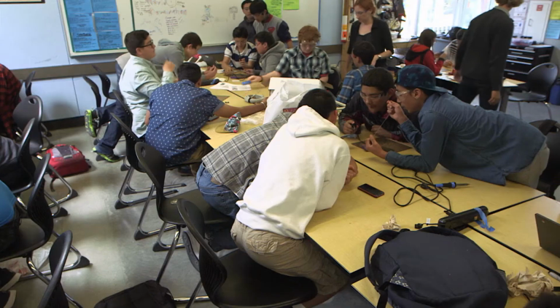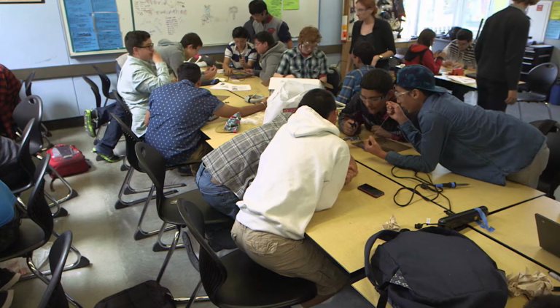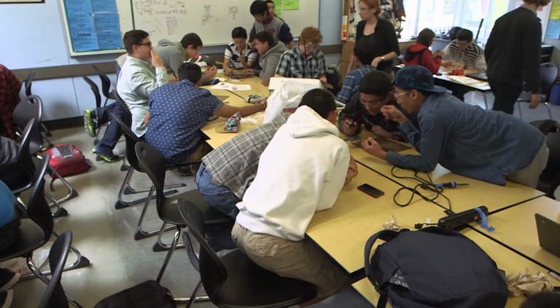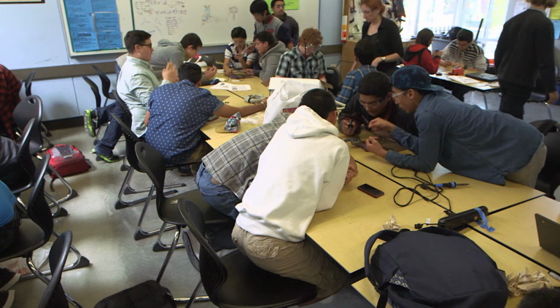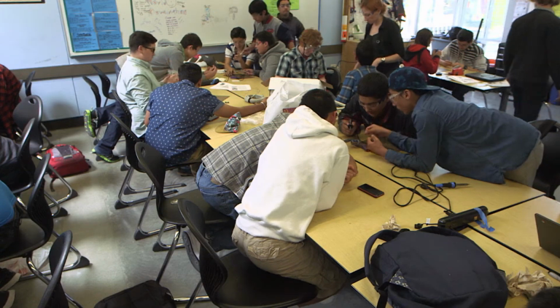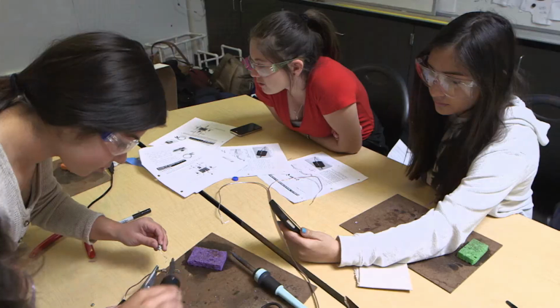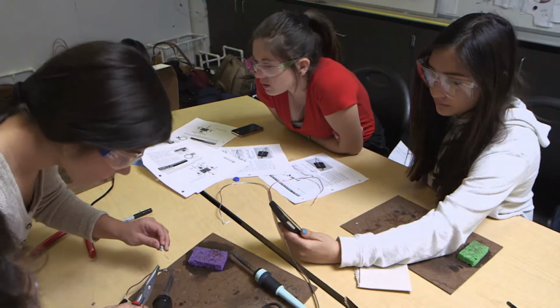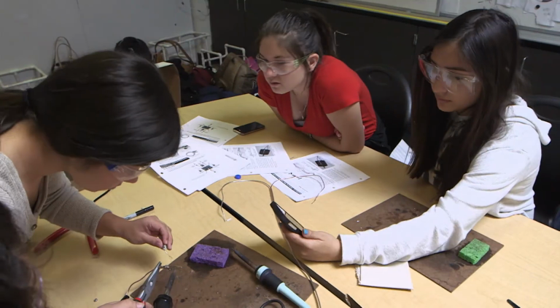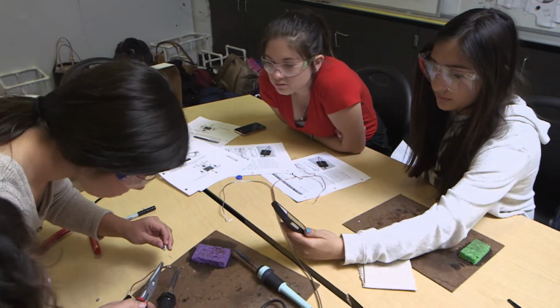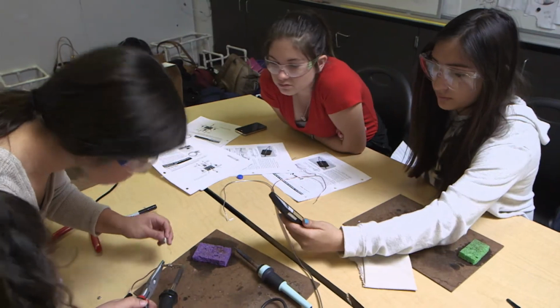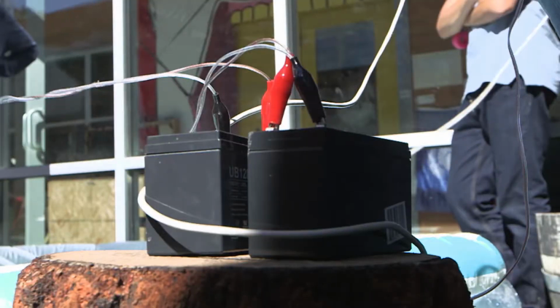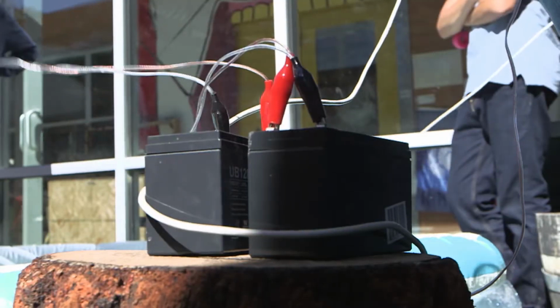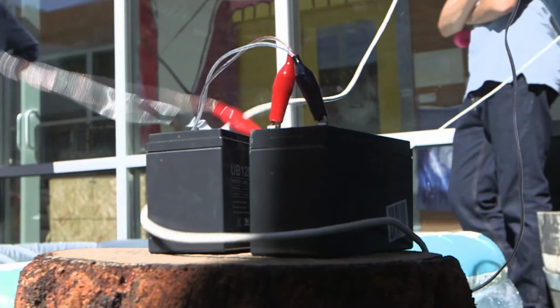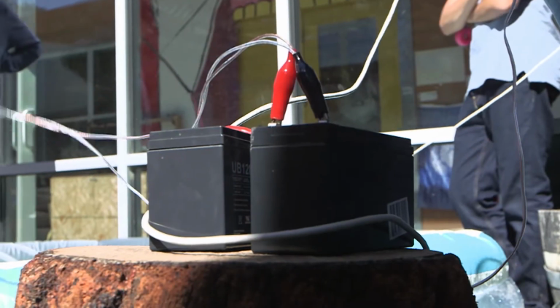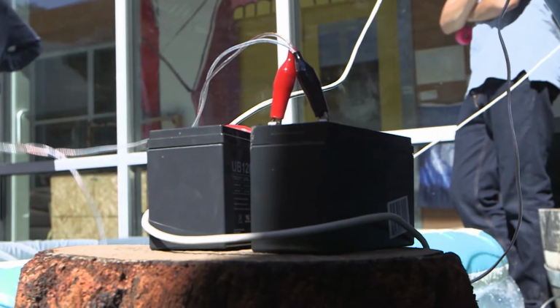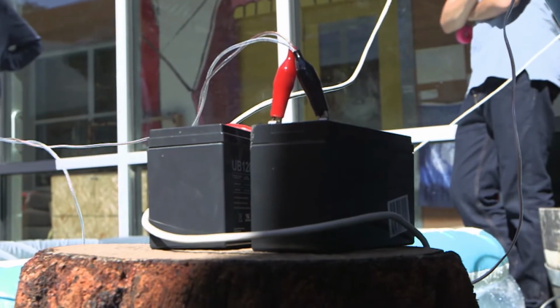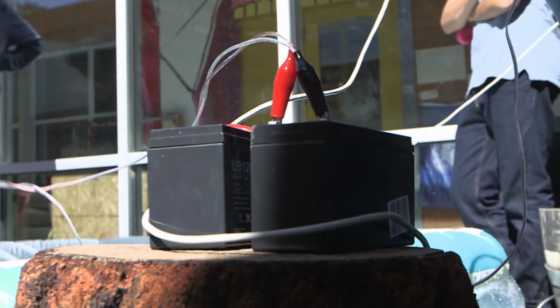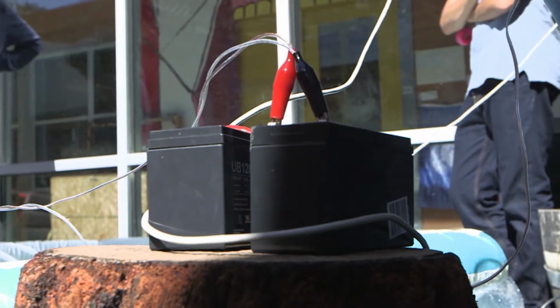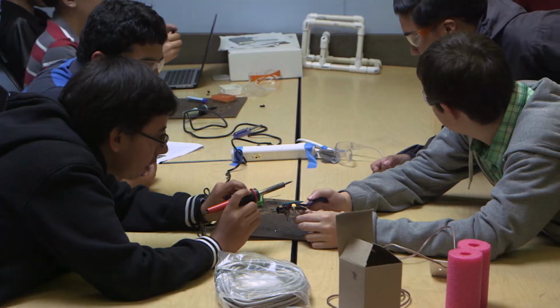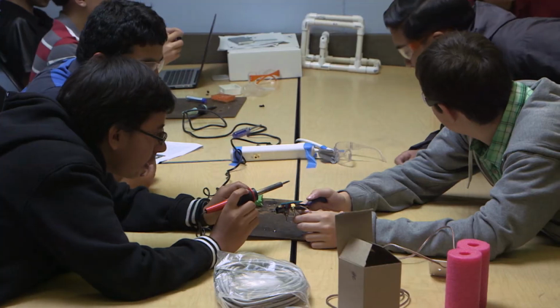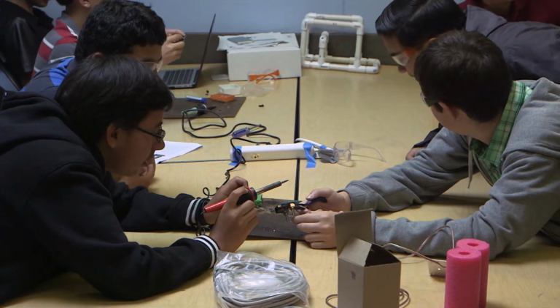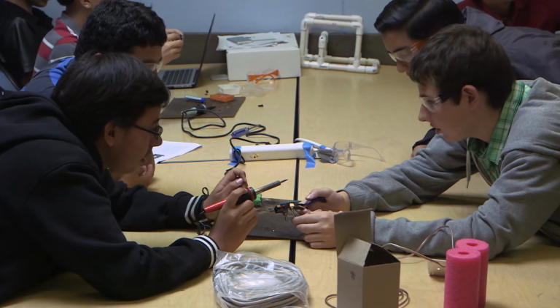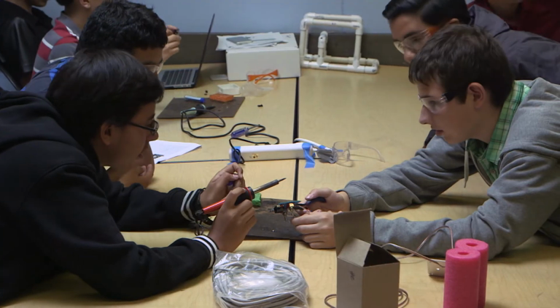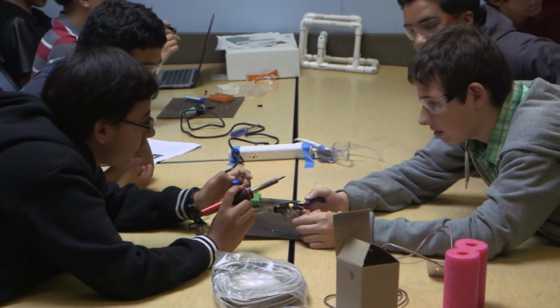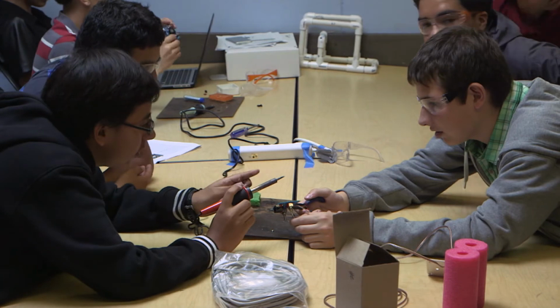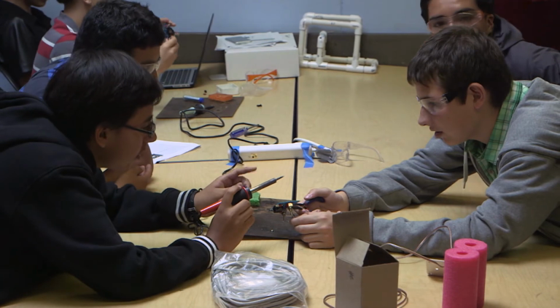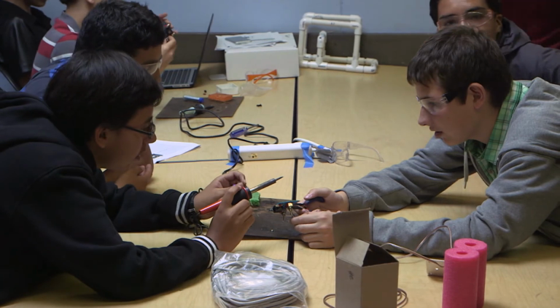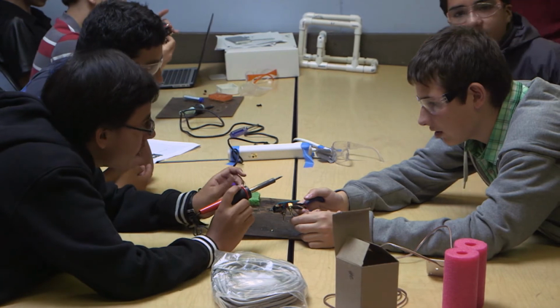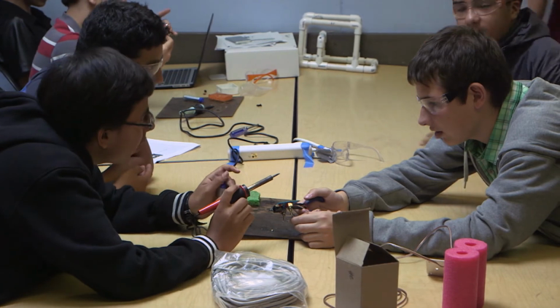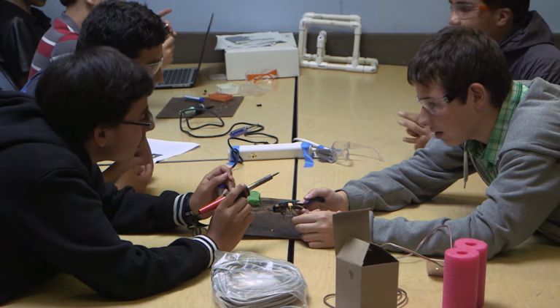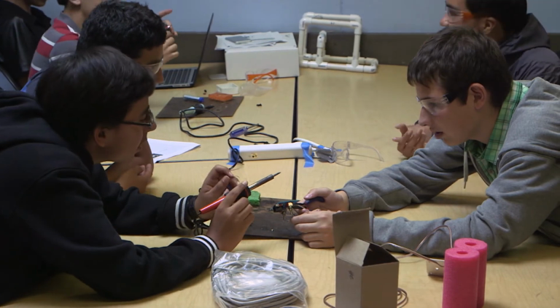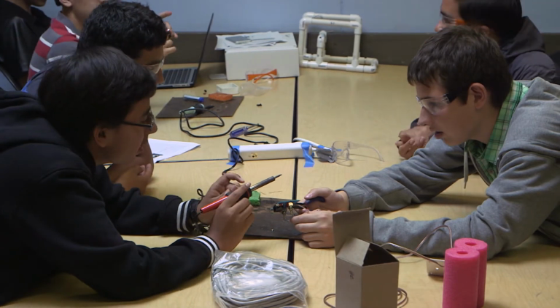Amidst the wires, cameras and batteries, a social experiment was also taking place.